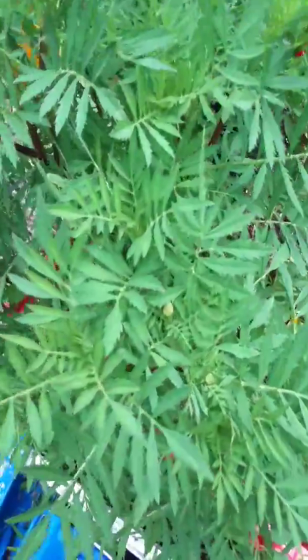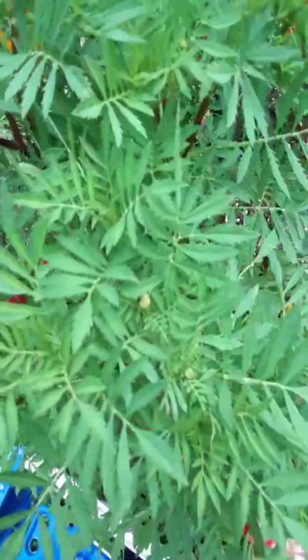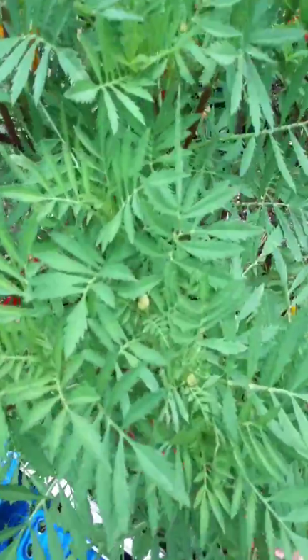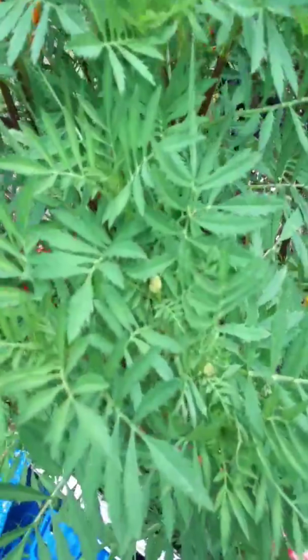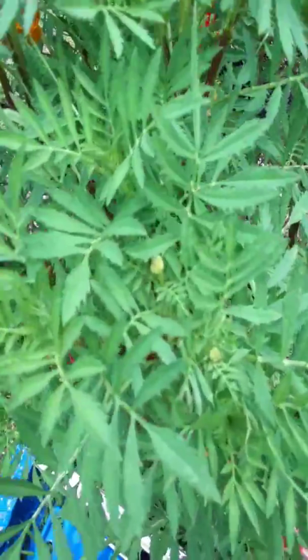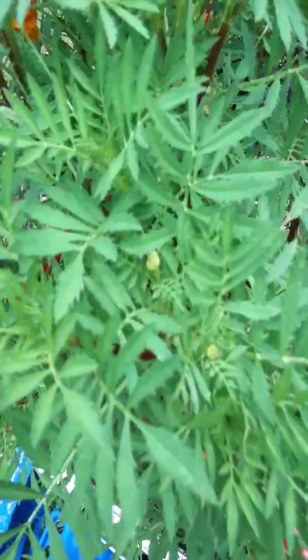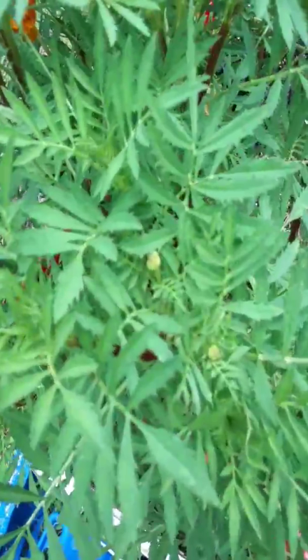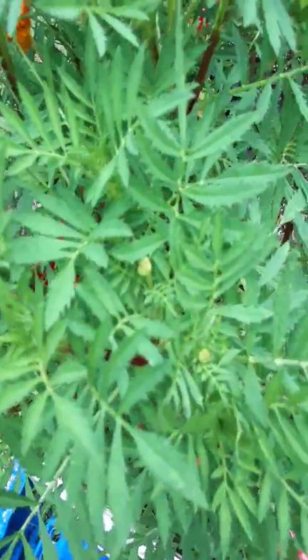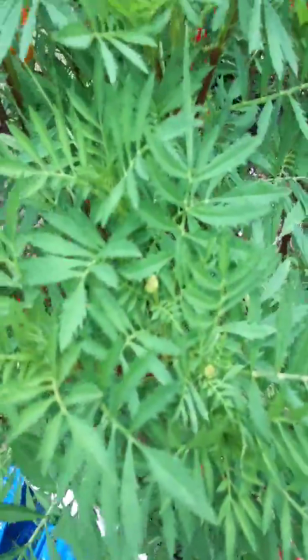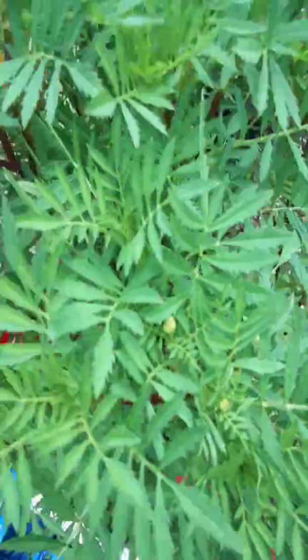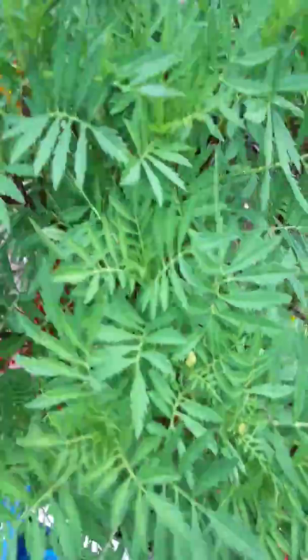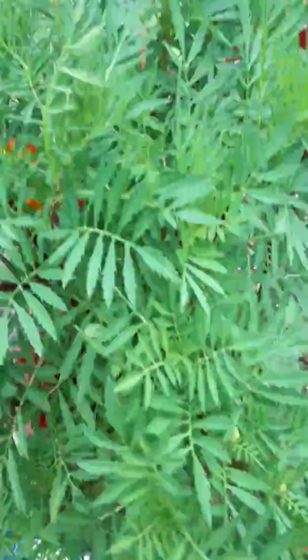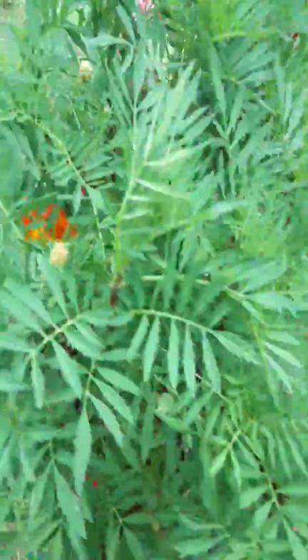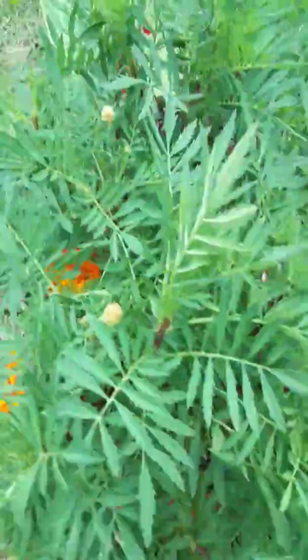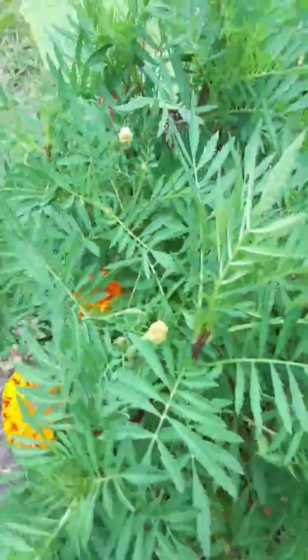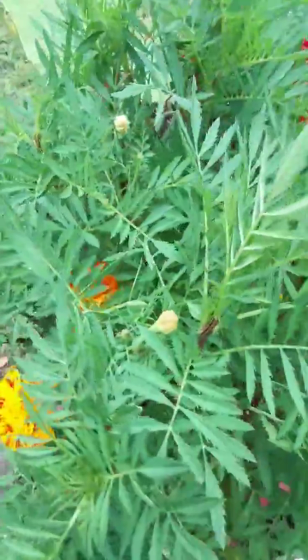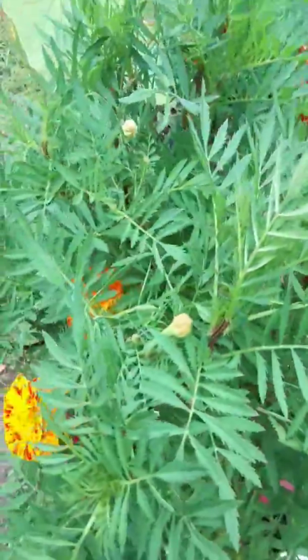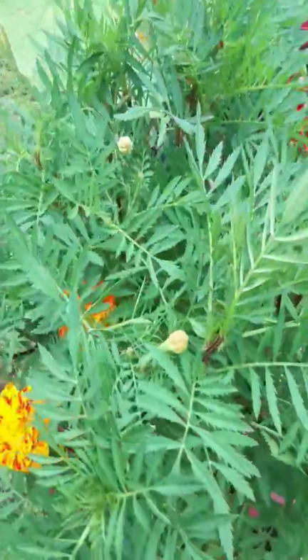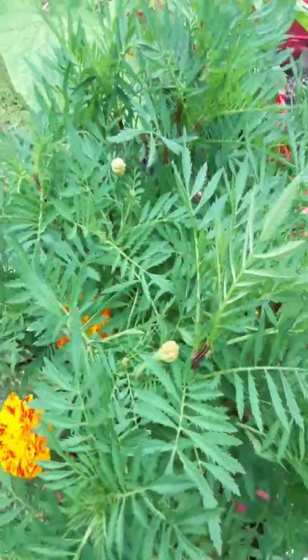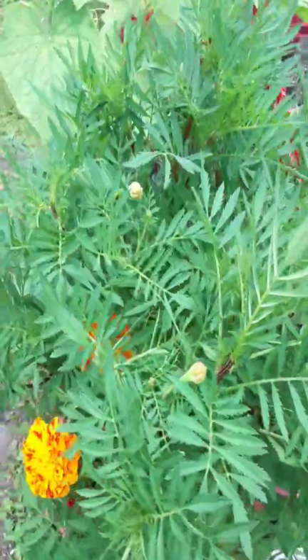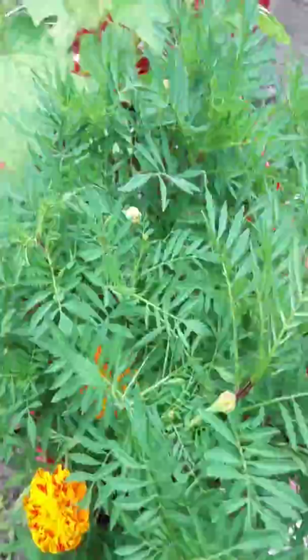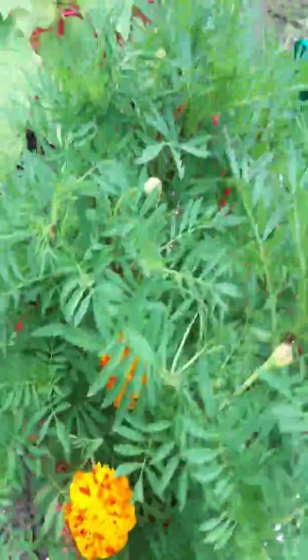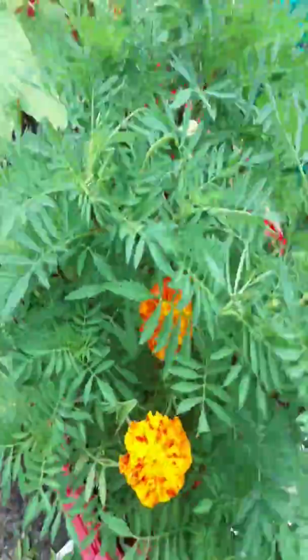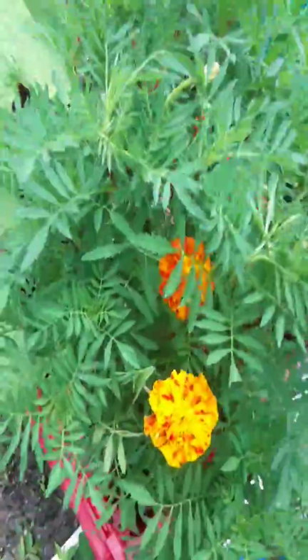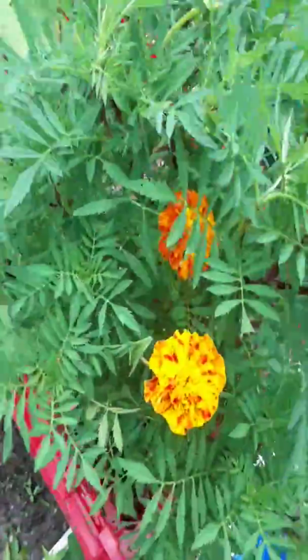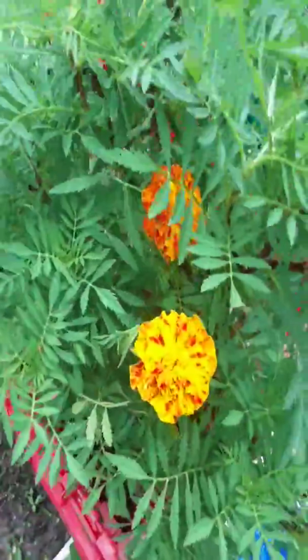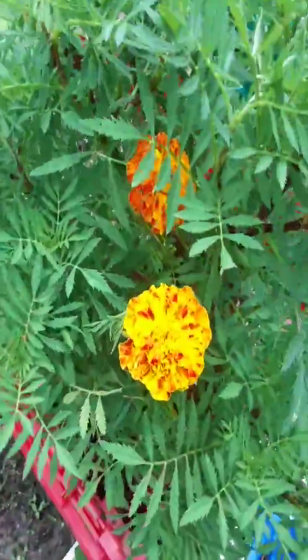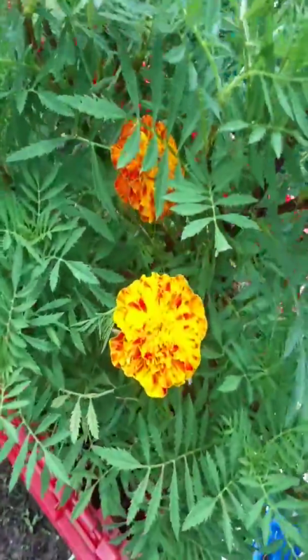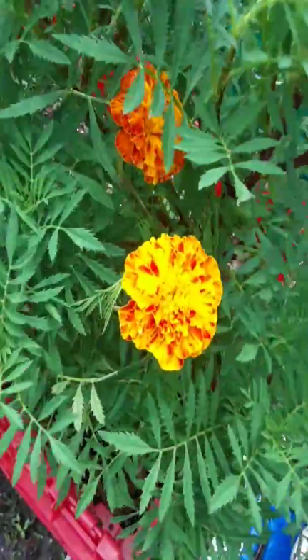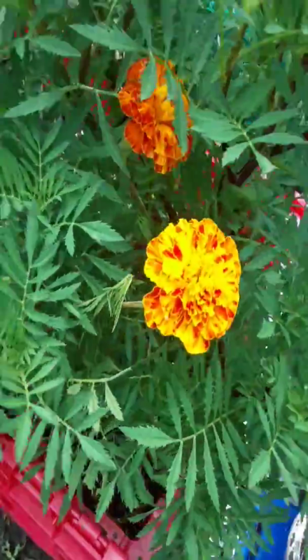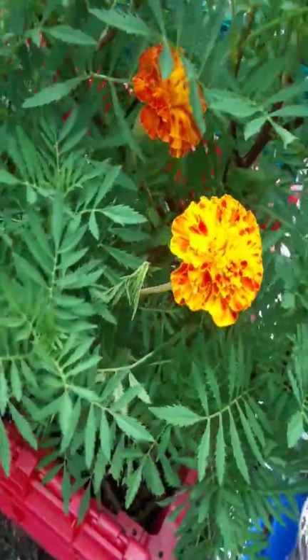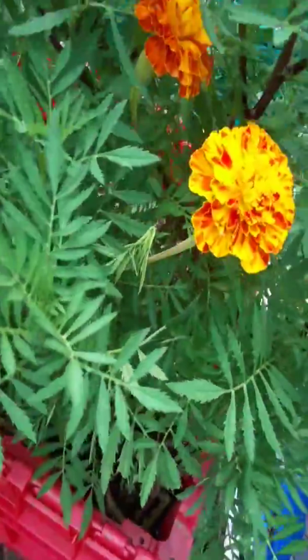There are so many flower buds happening on it too, you can see. Now when your flowers get like this, you want to cut them and enjoy them.